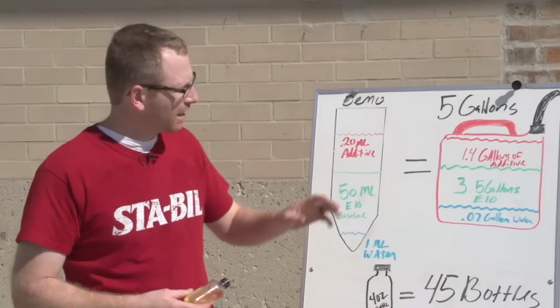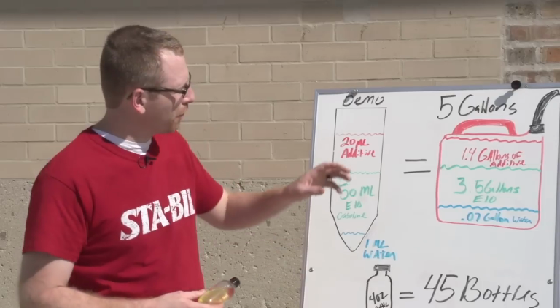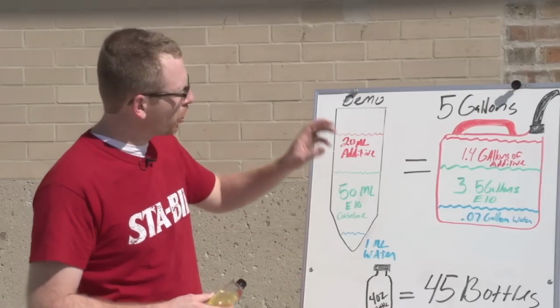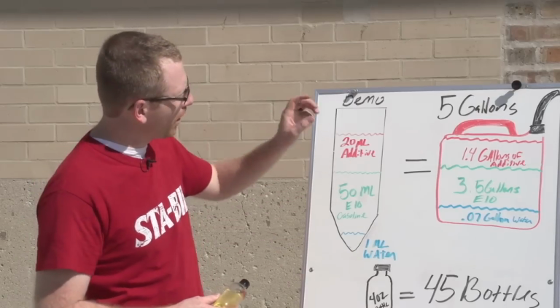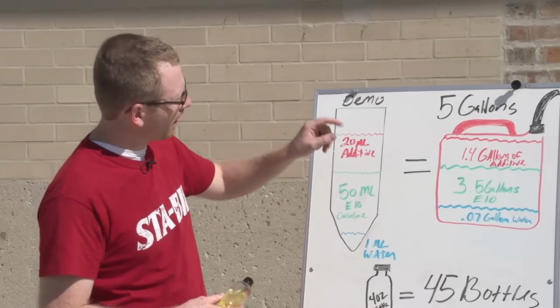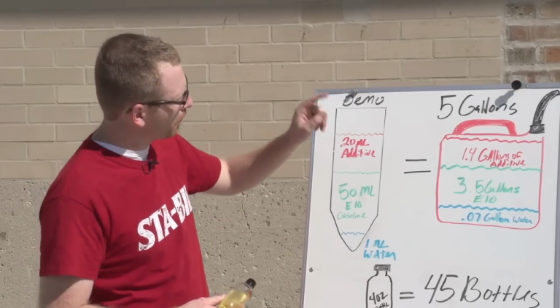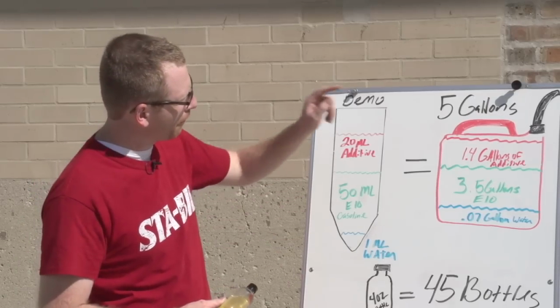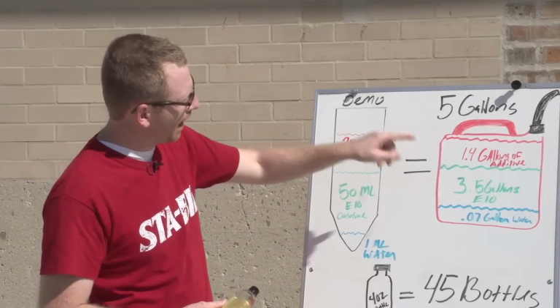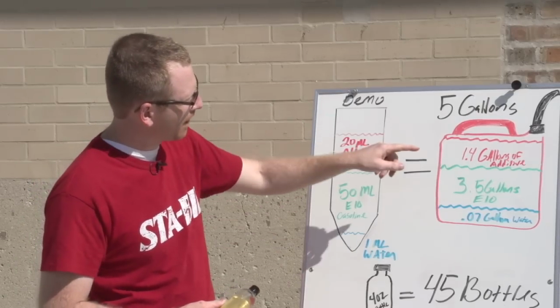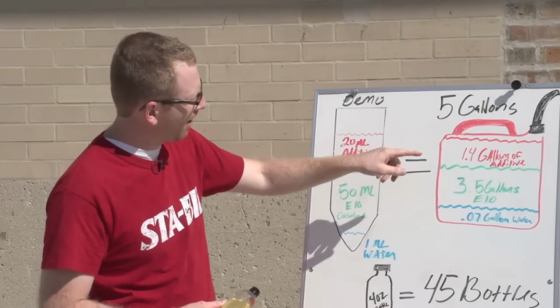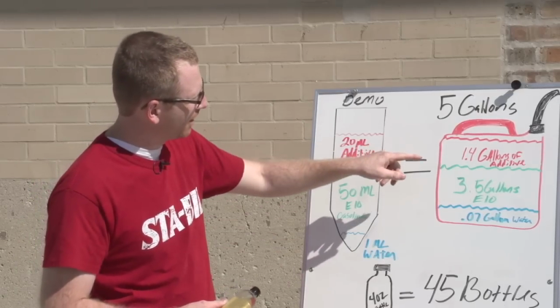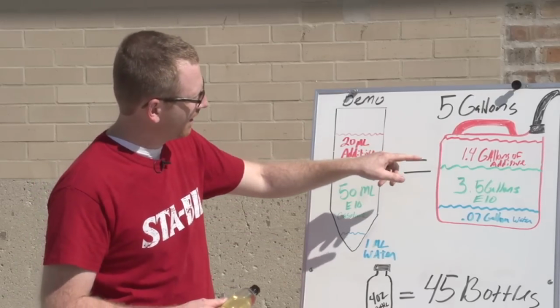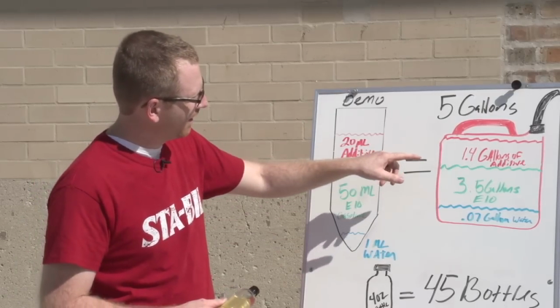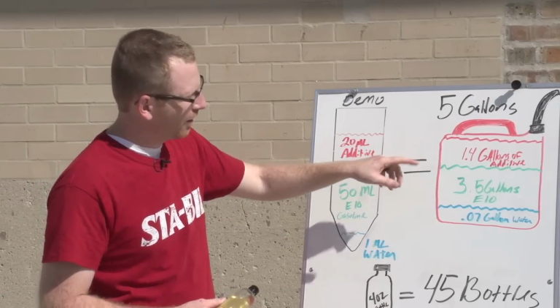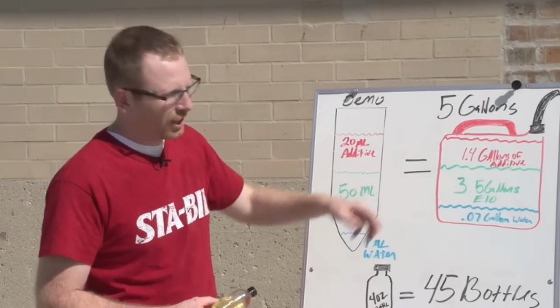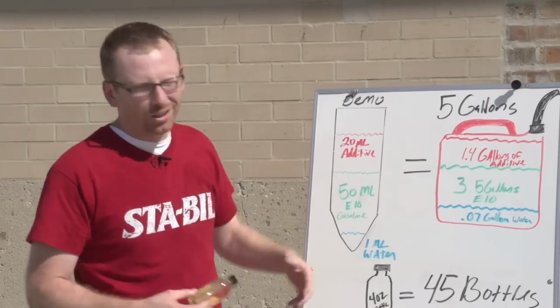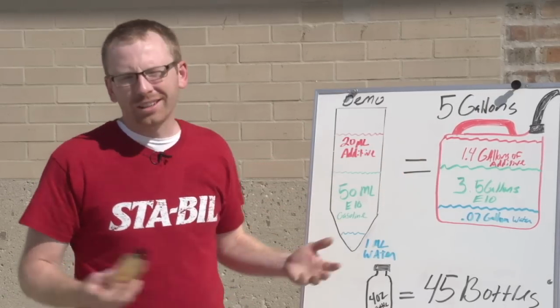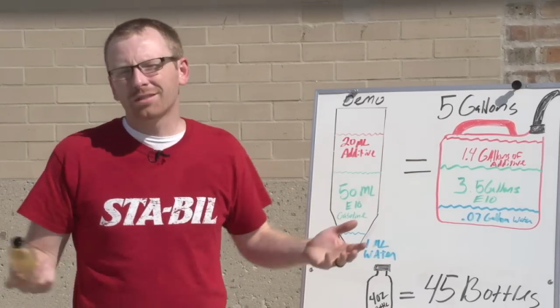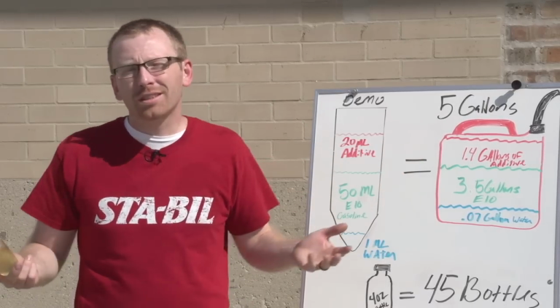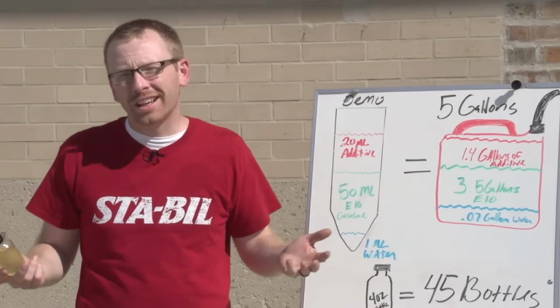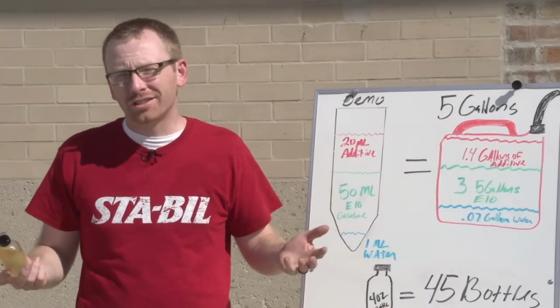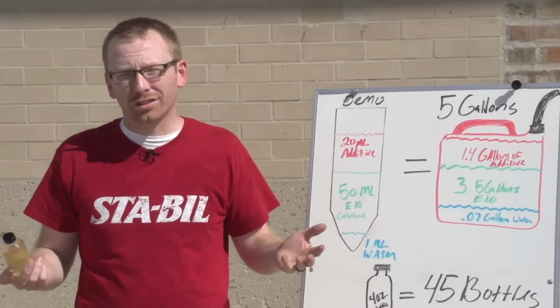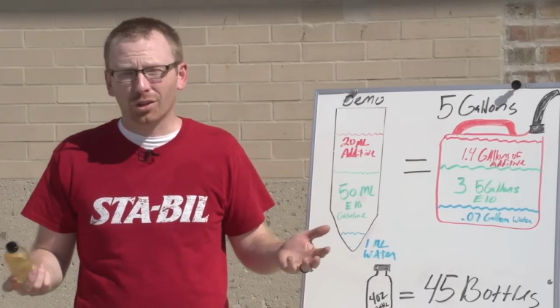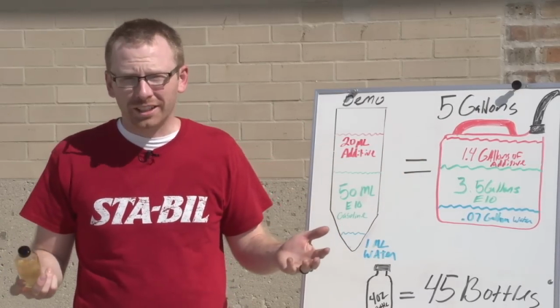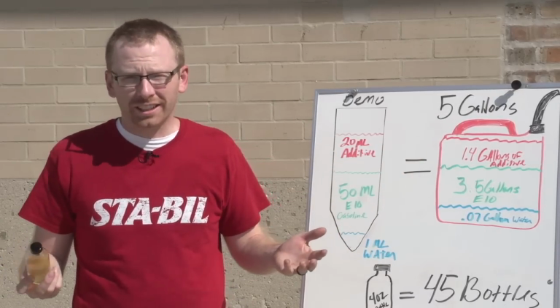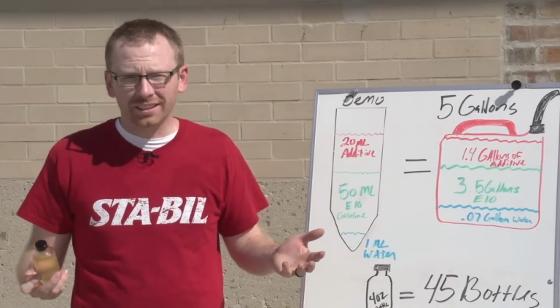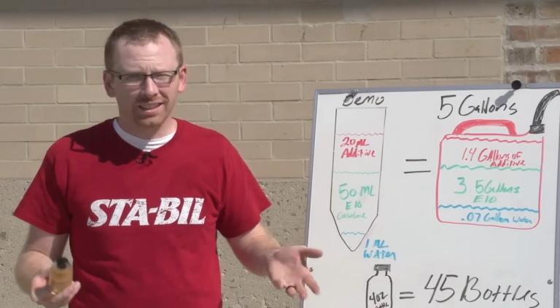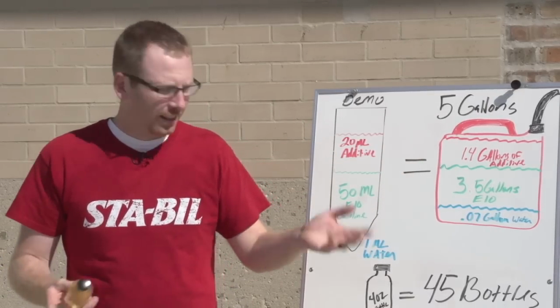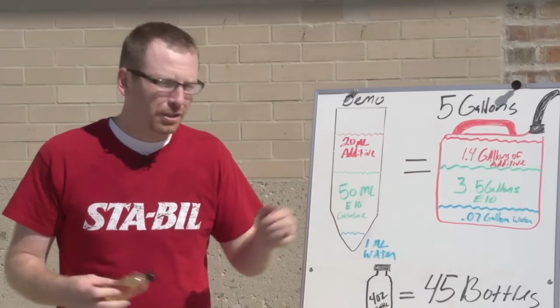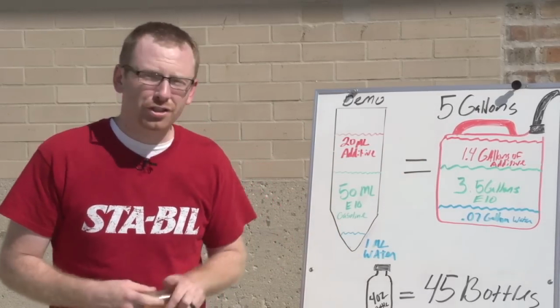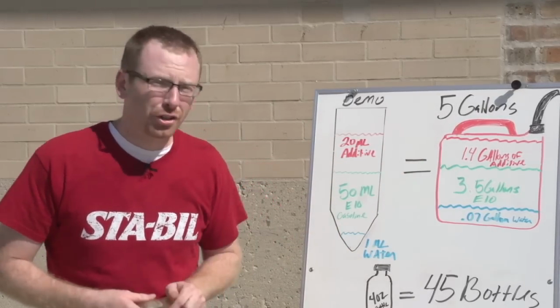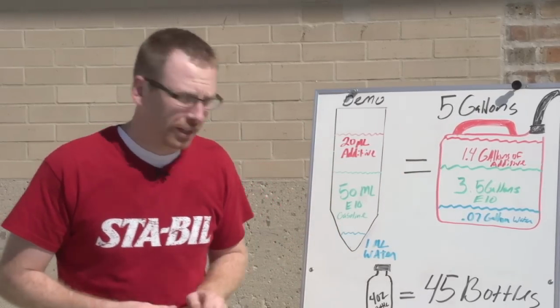Now if you equate that to a five gallon, these percentages are so ridiculous. Let me just show you.